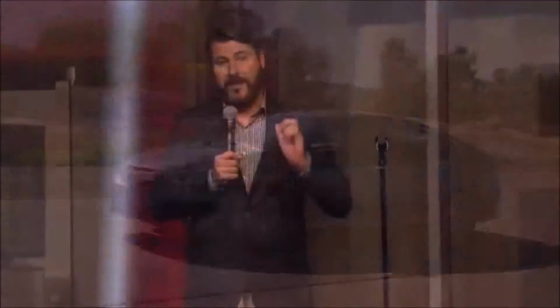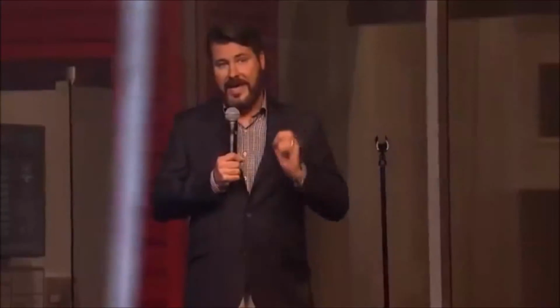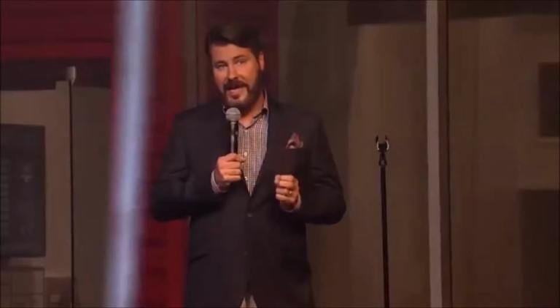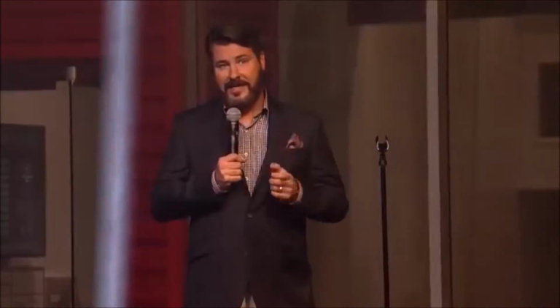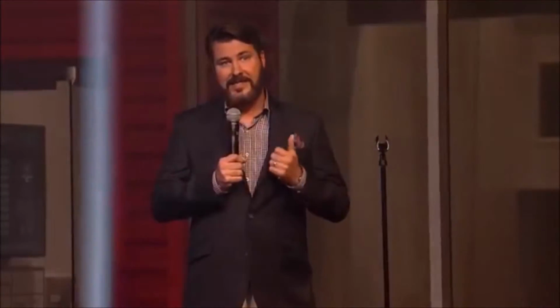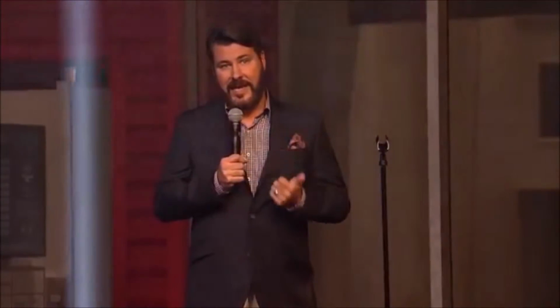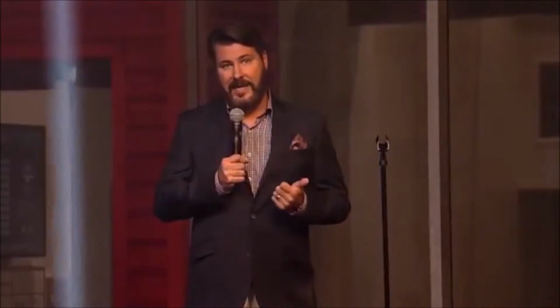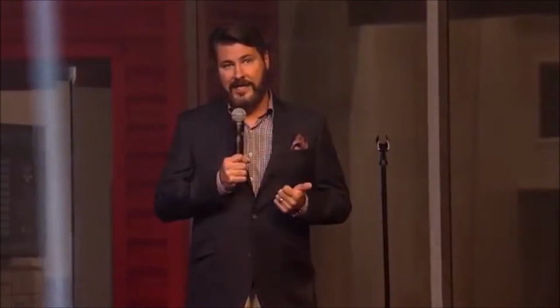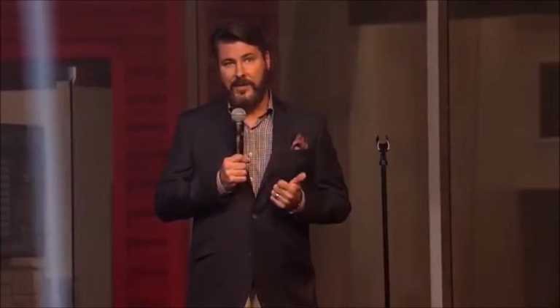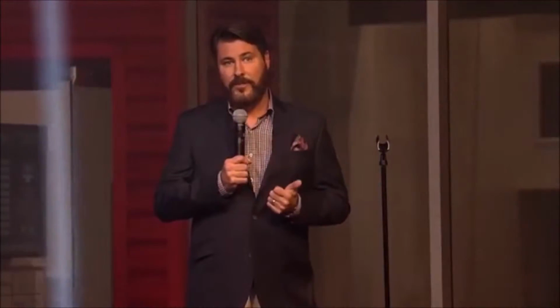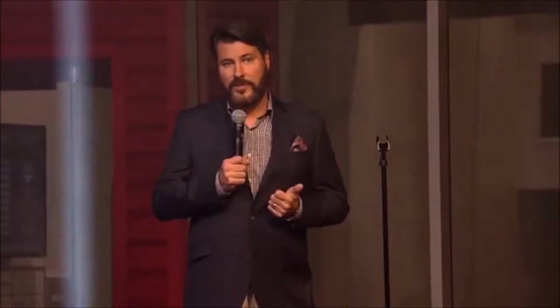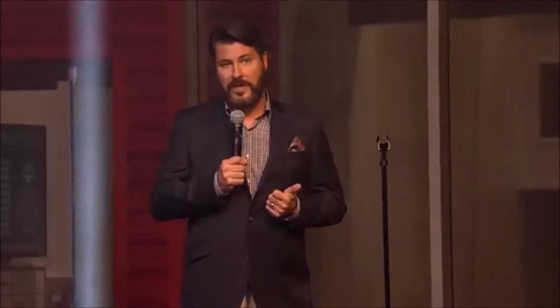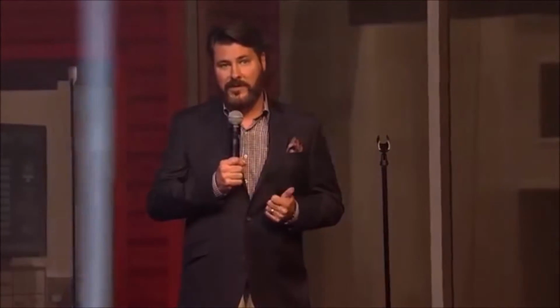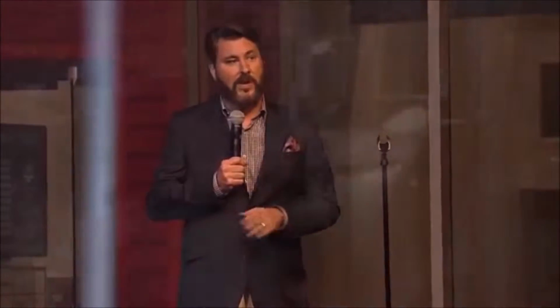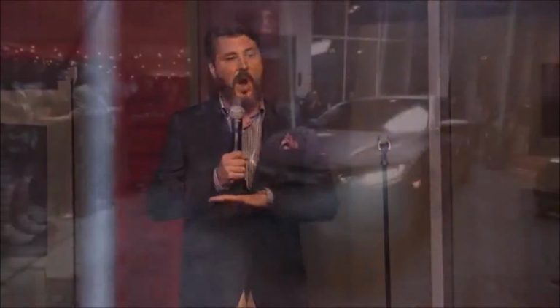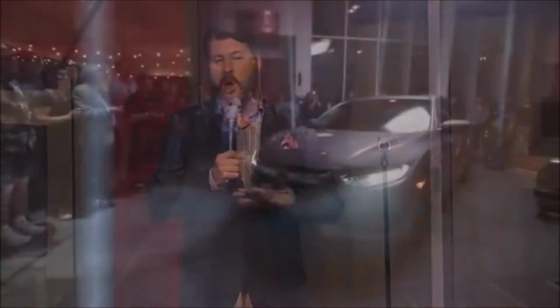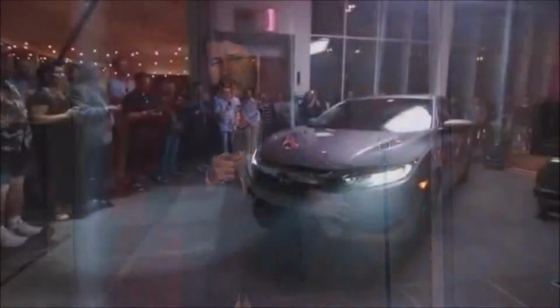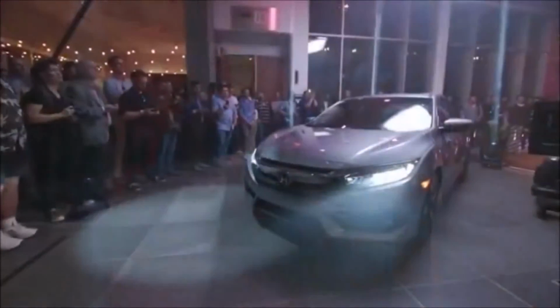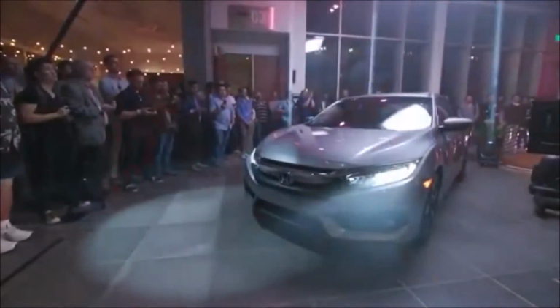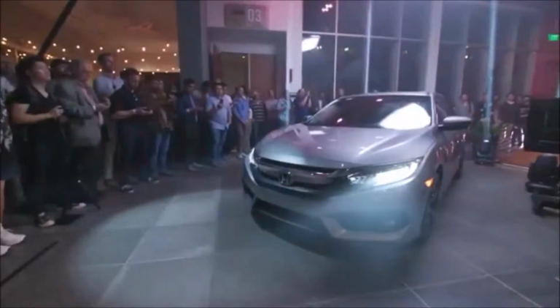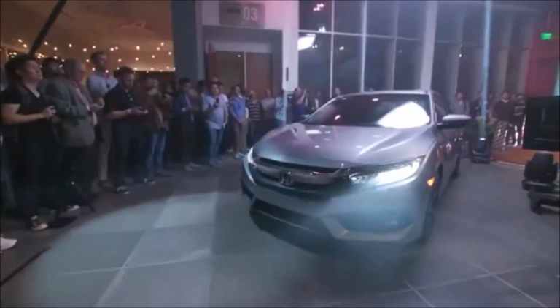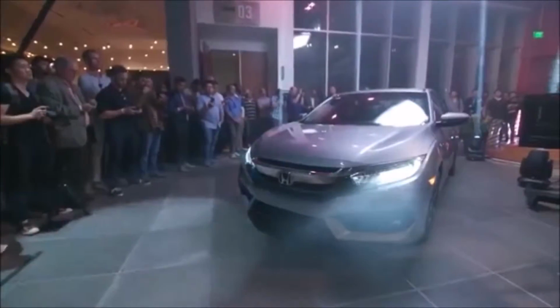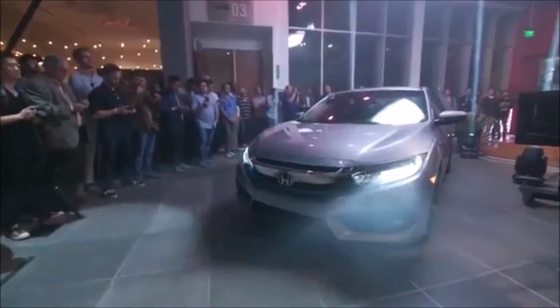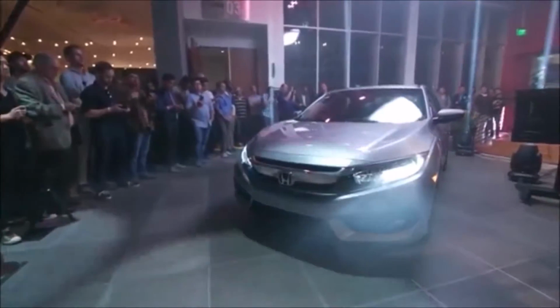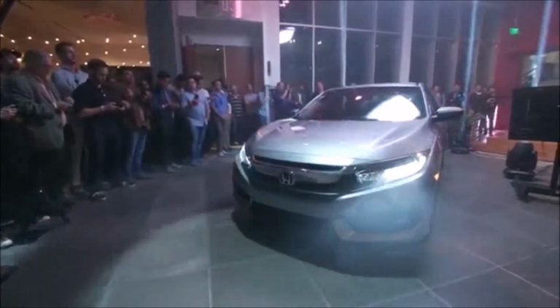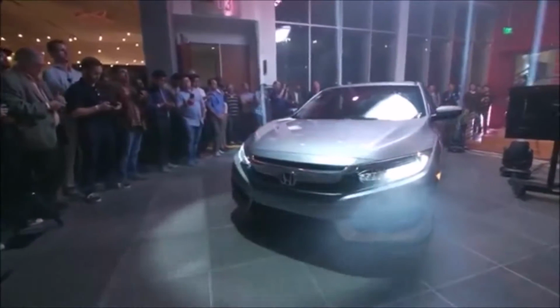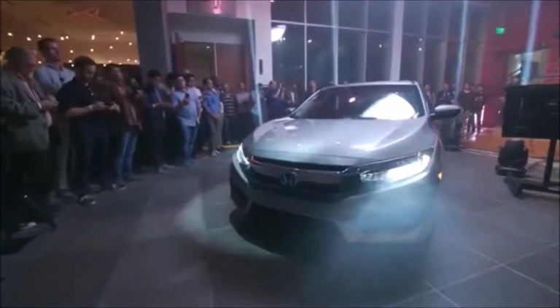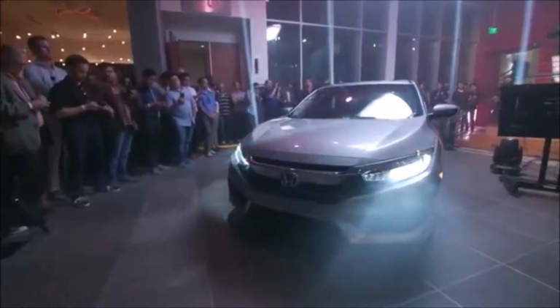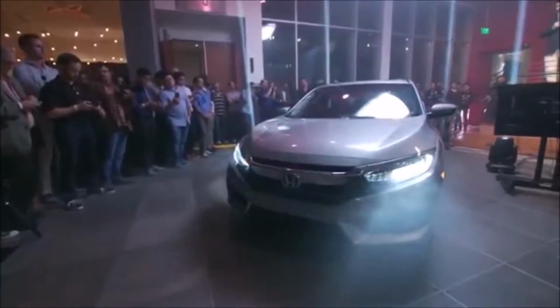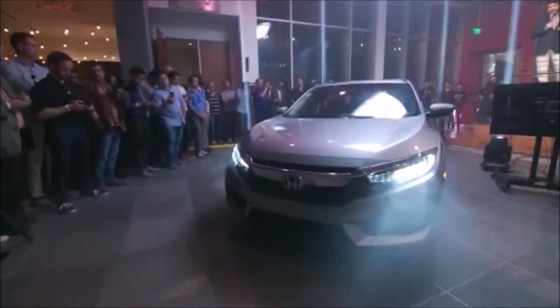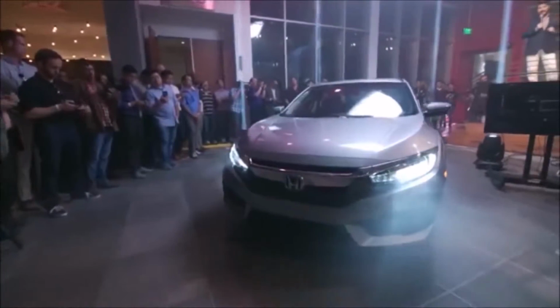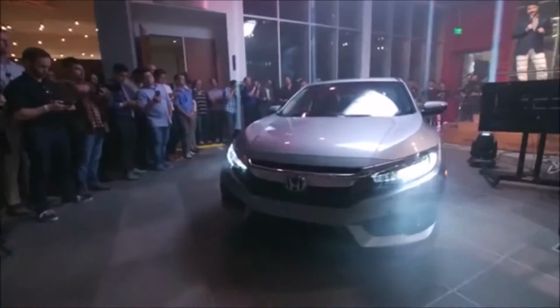The headlights and tail lights on upper trim levels are all LED — a first in the compact class.